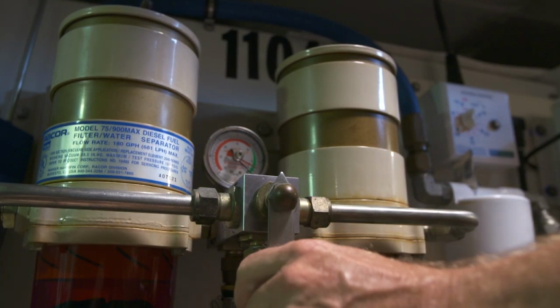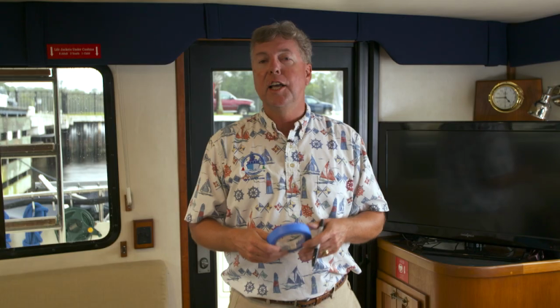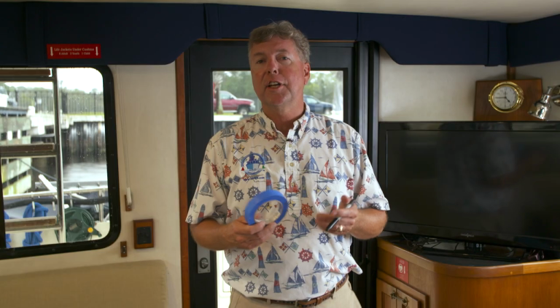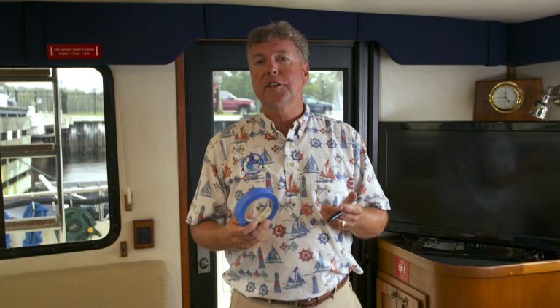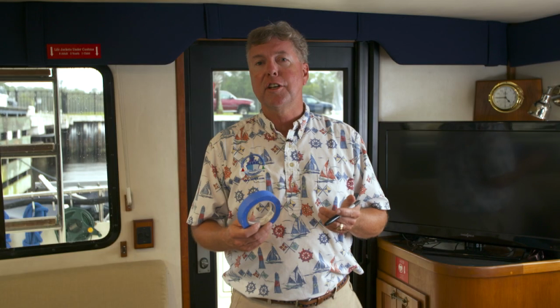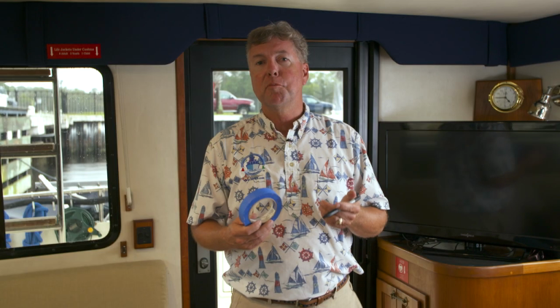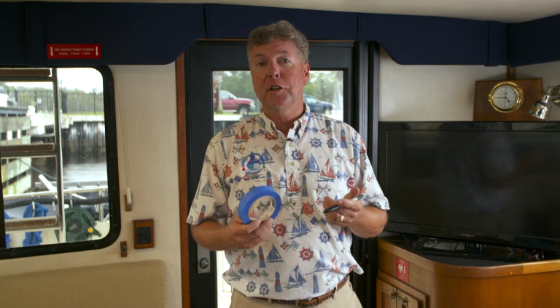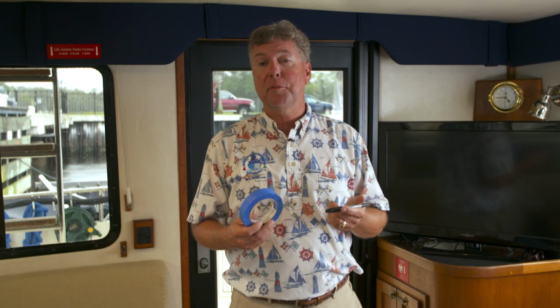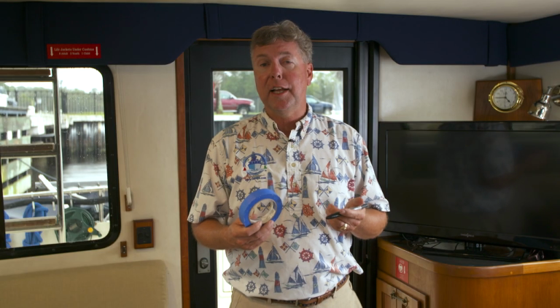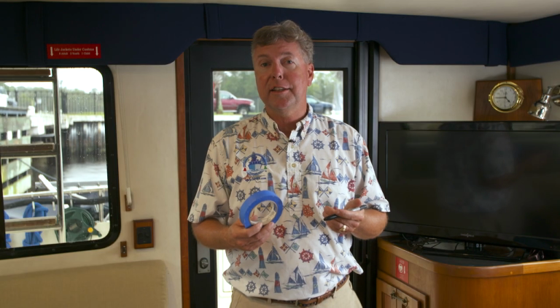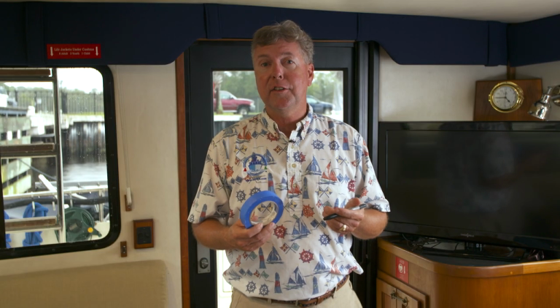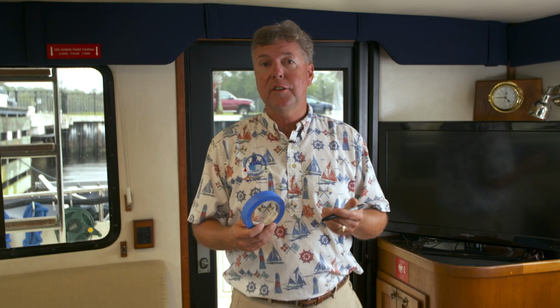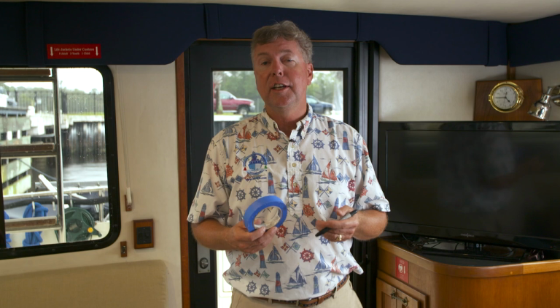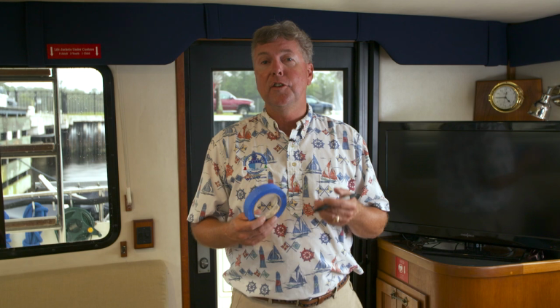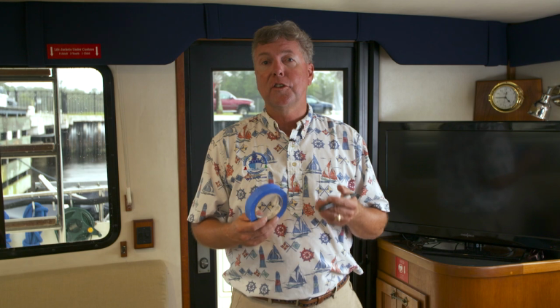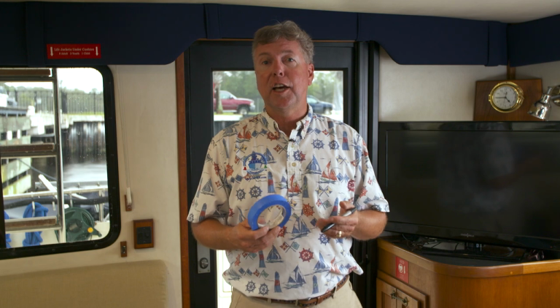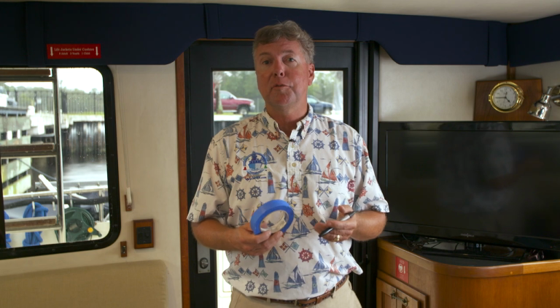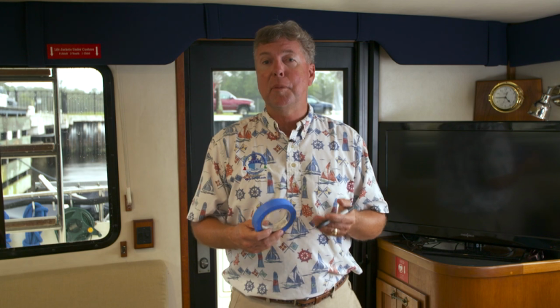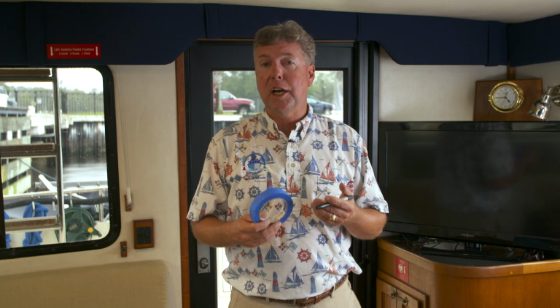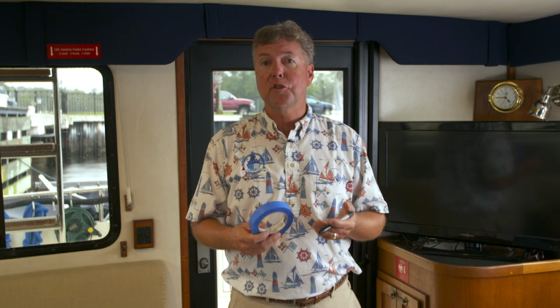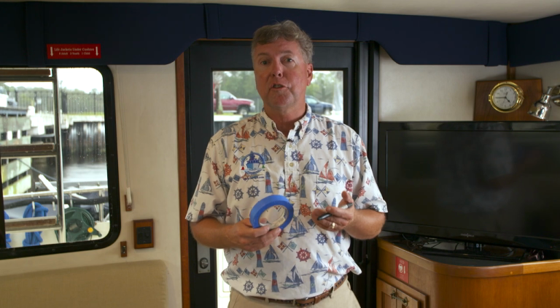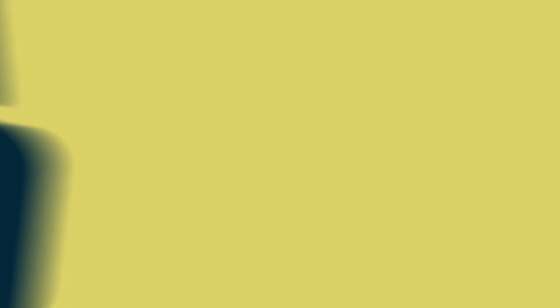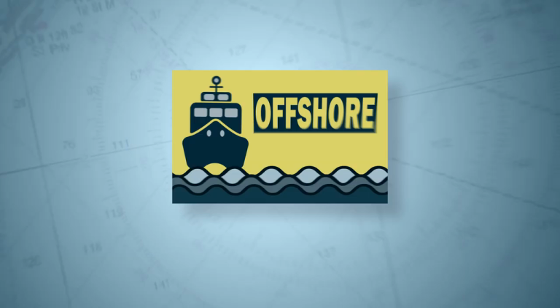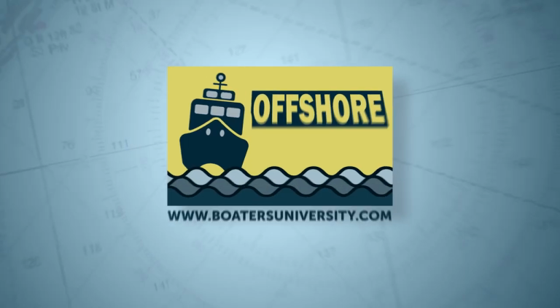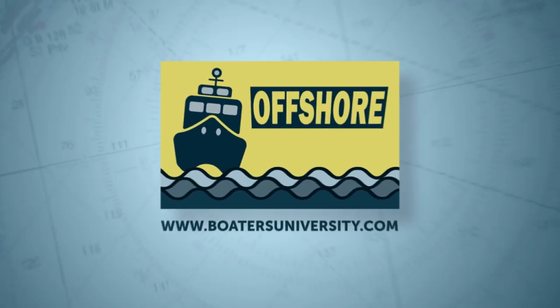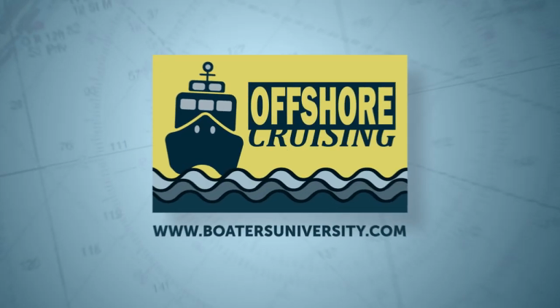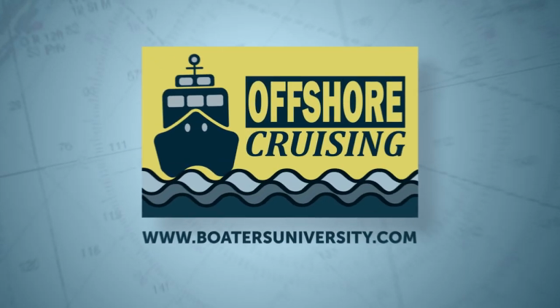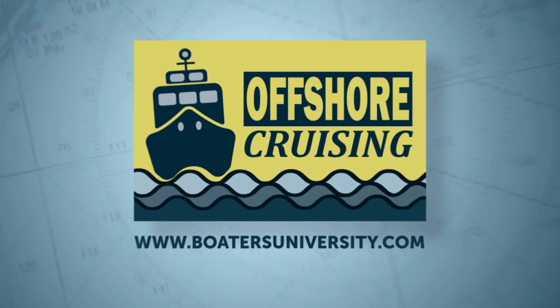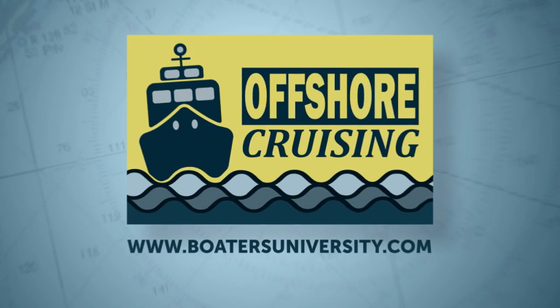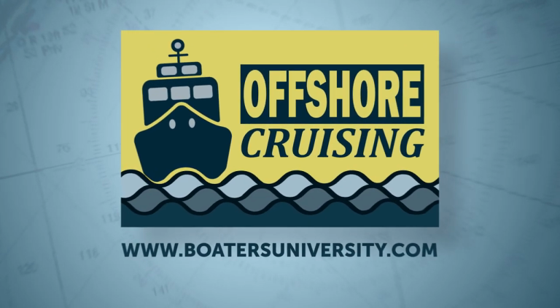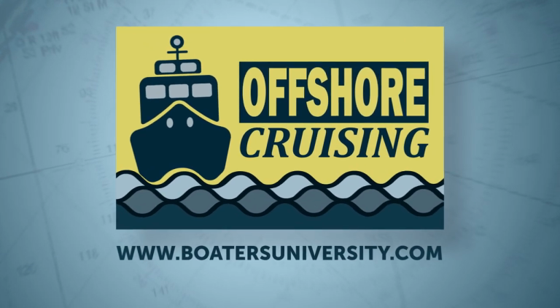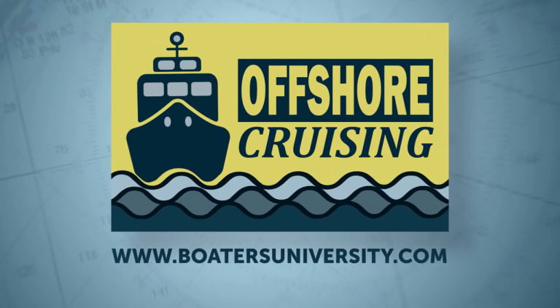If you'd like to learn more tips like this, you can sign up for my offshore cruising class on Boaters University.